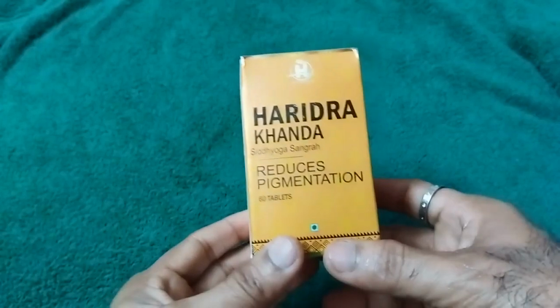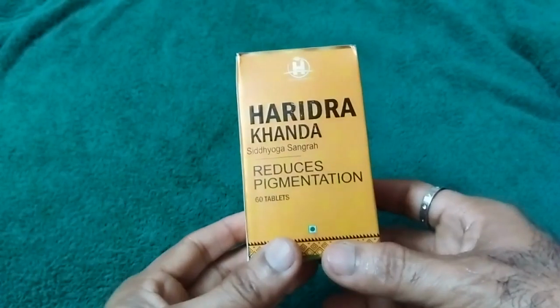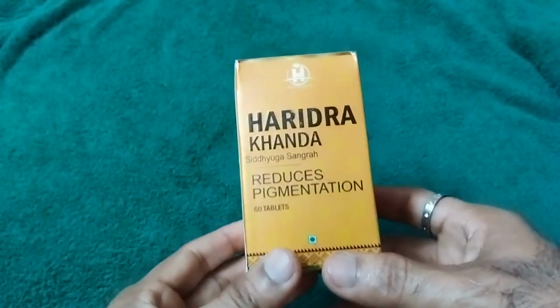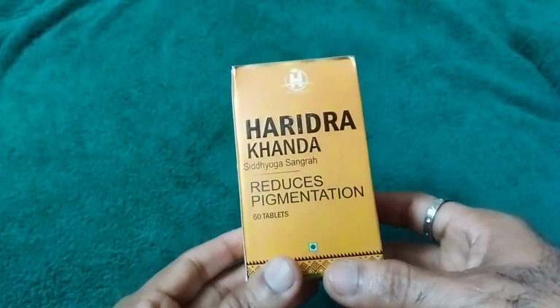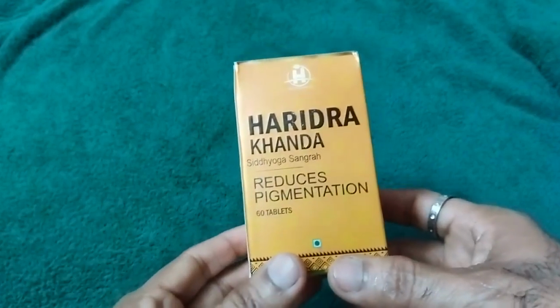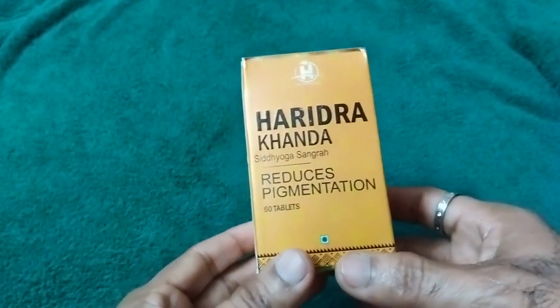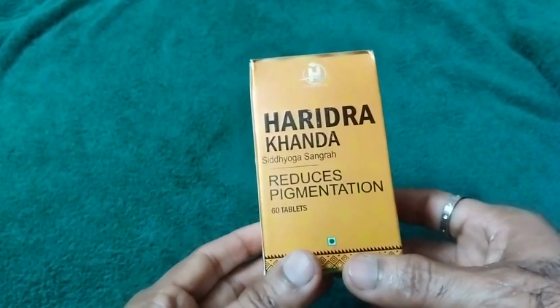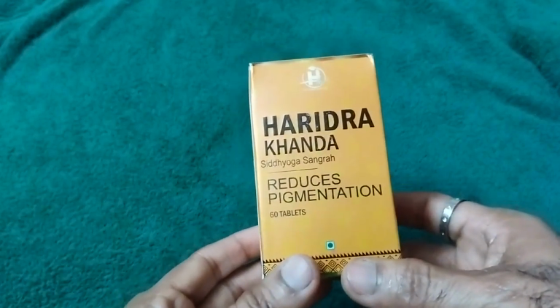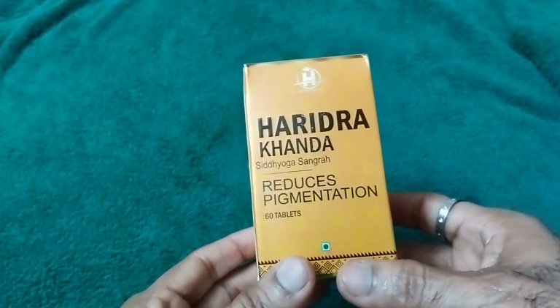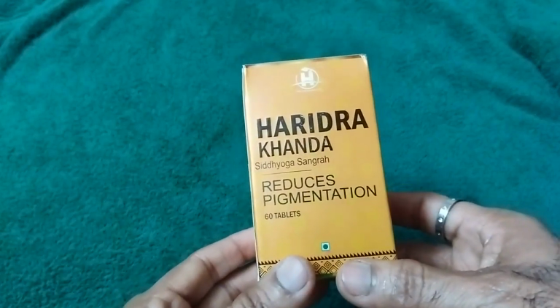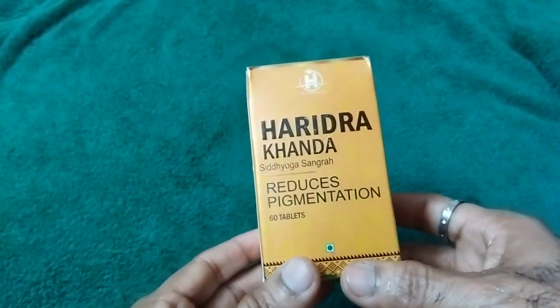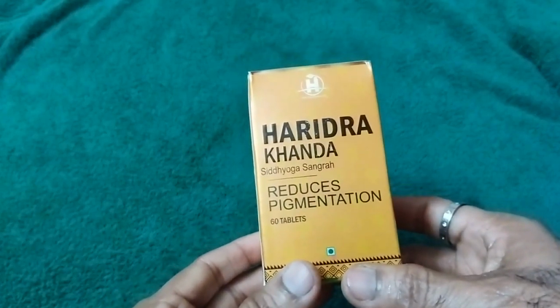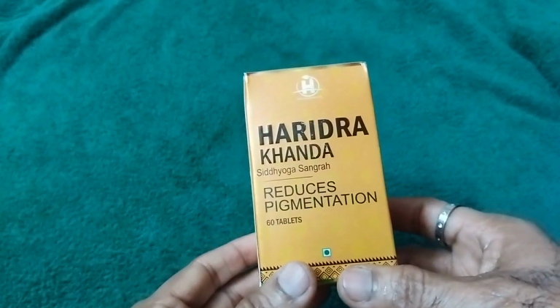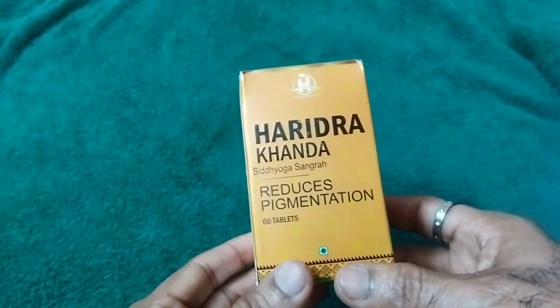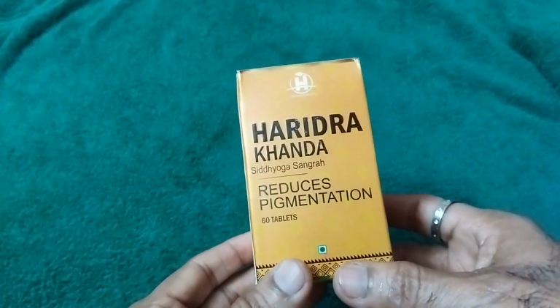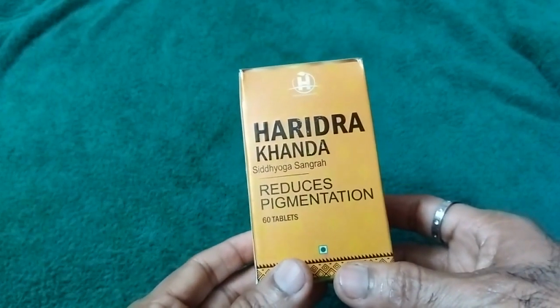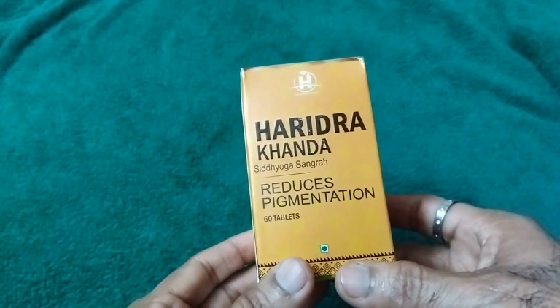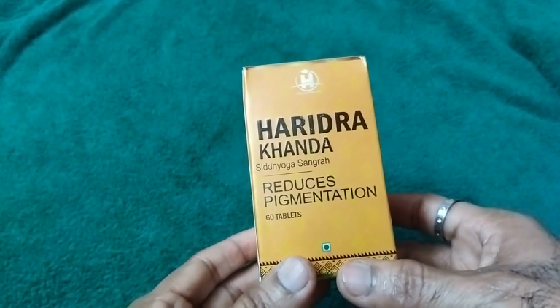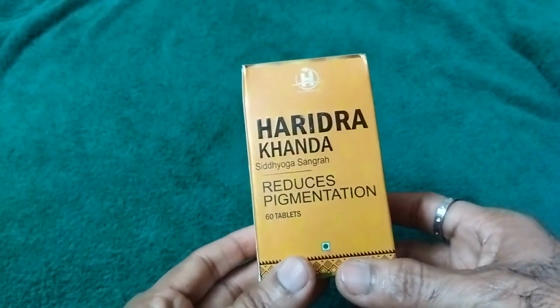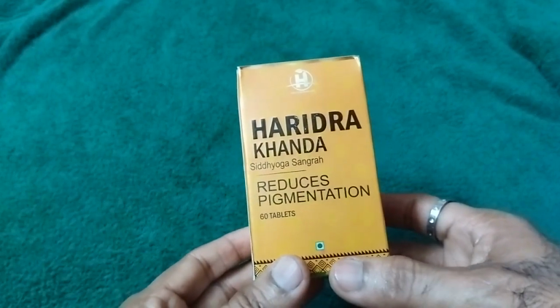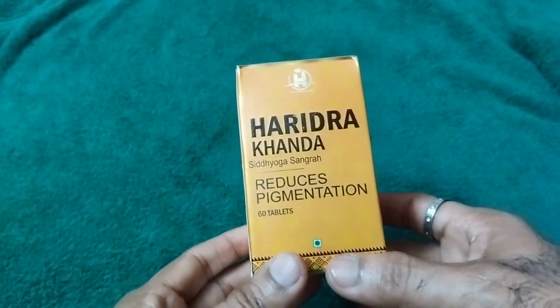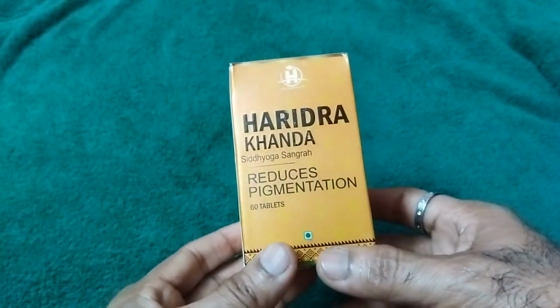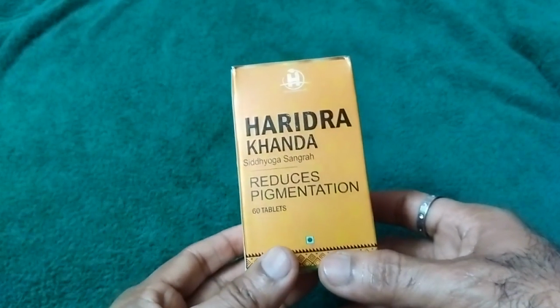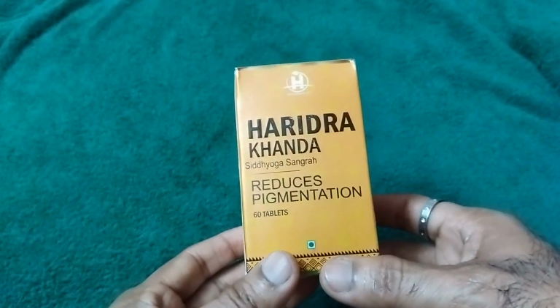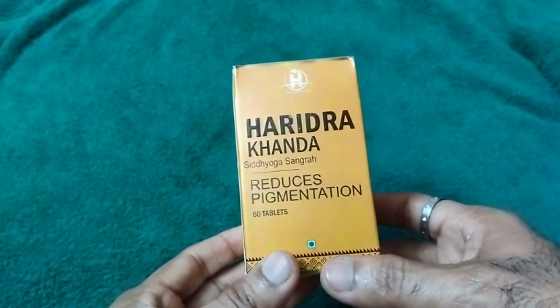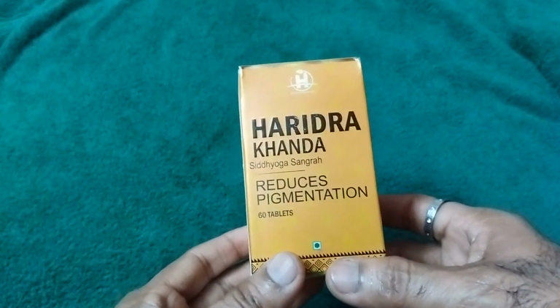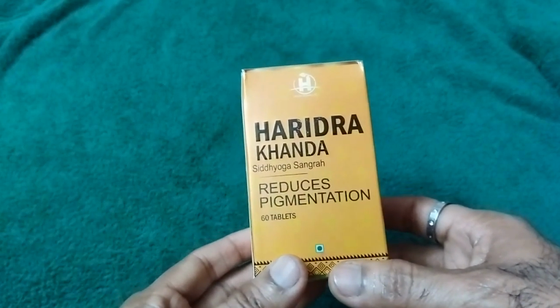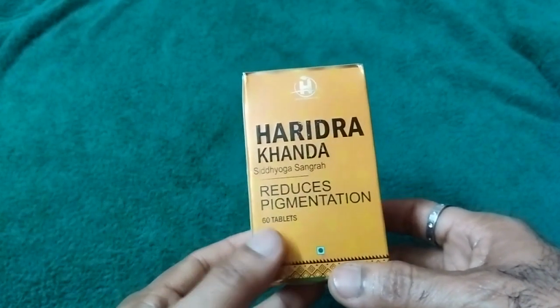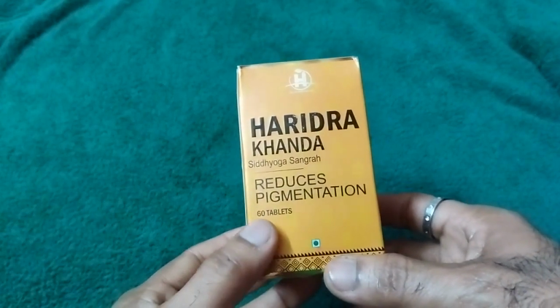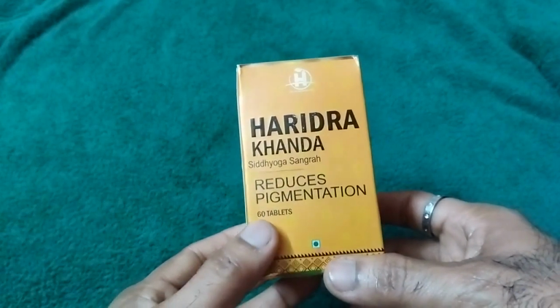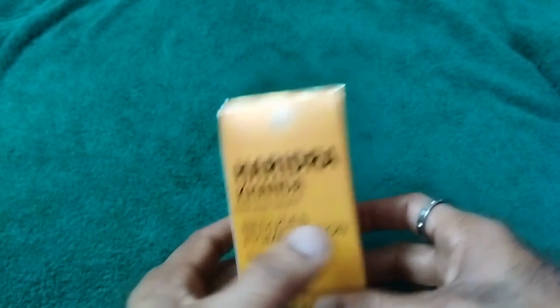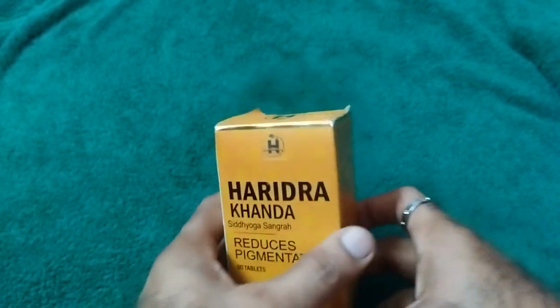This is Haridrakhanda Siddha Yoga Sangraha. It reduces pigmentation — 60 tablets.